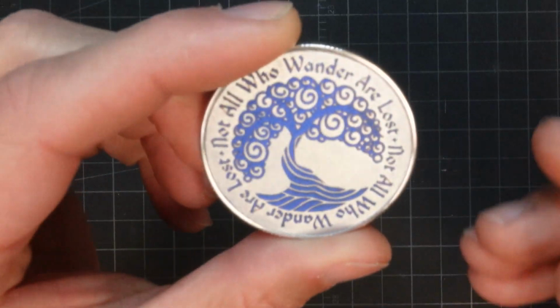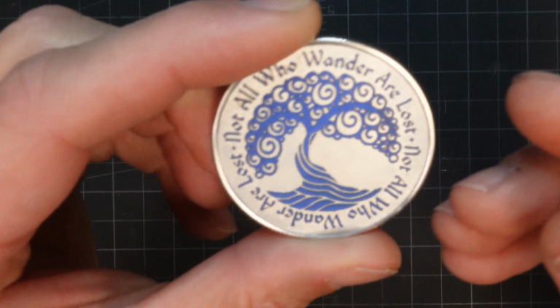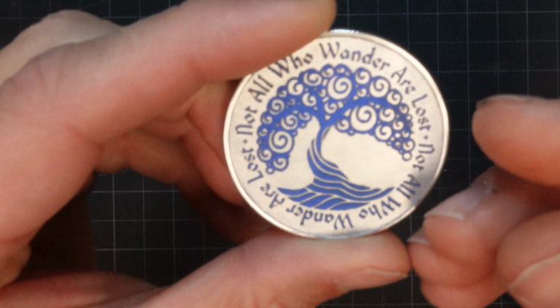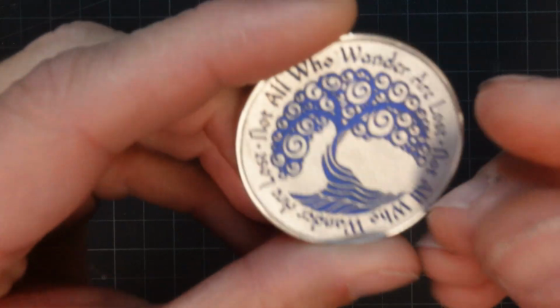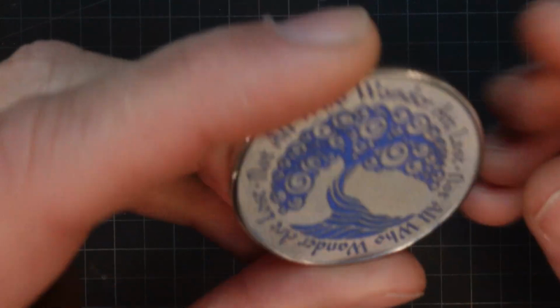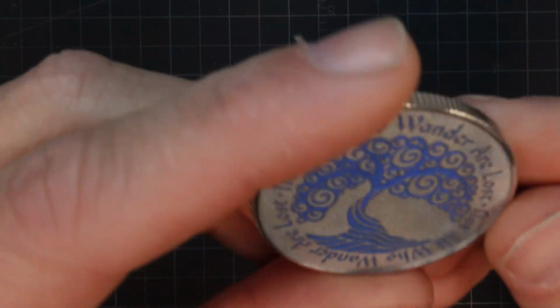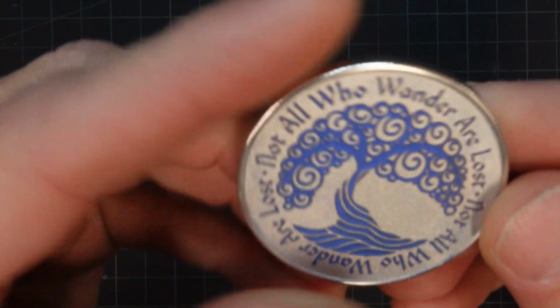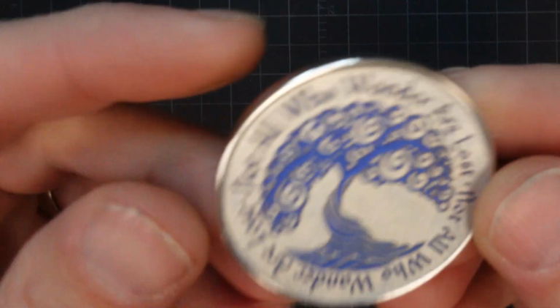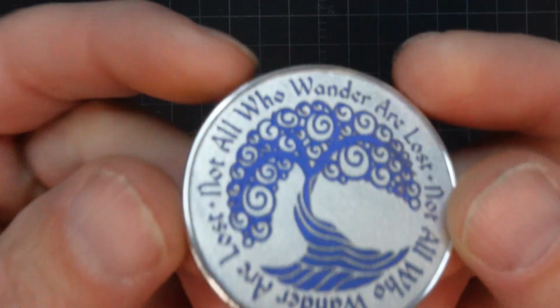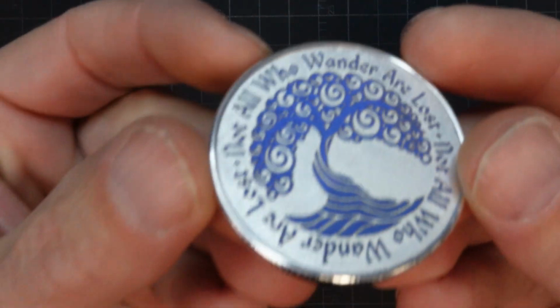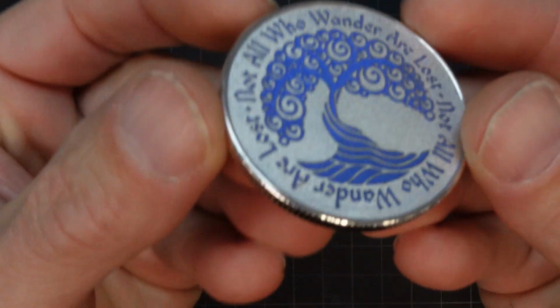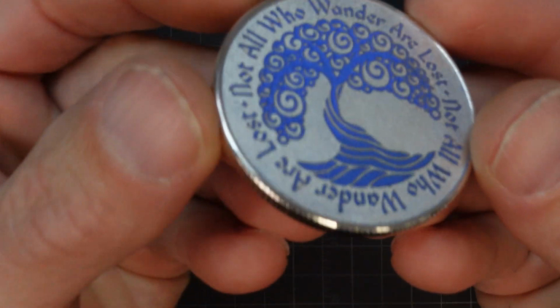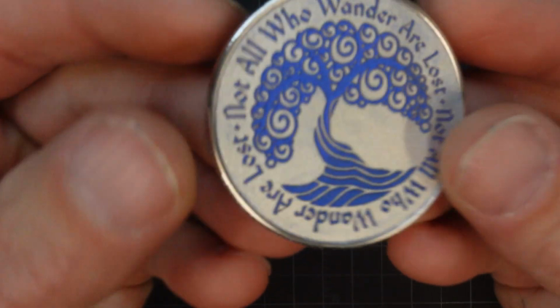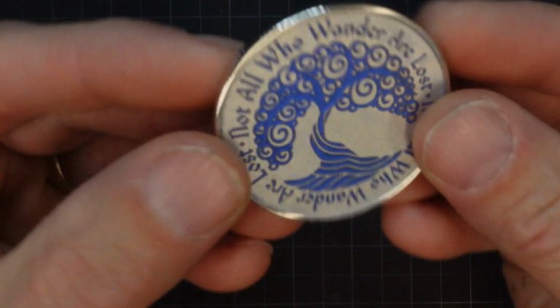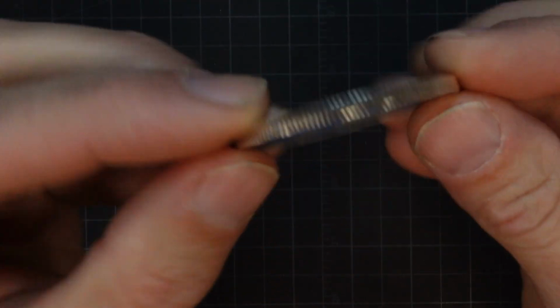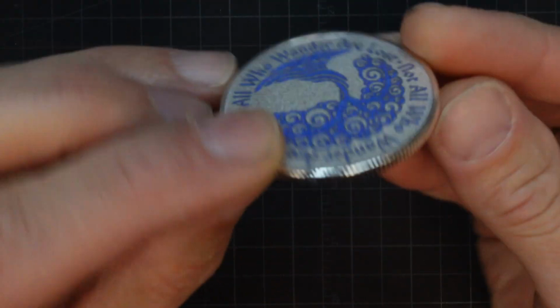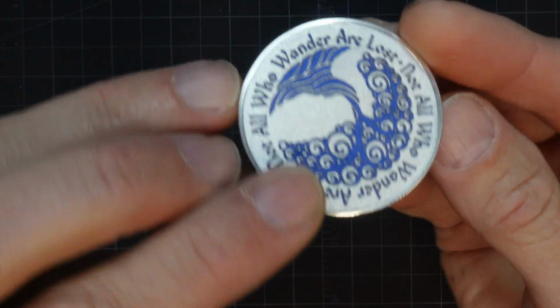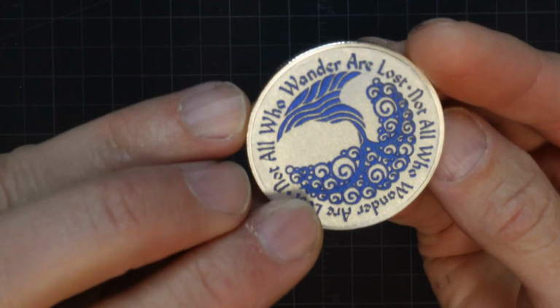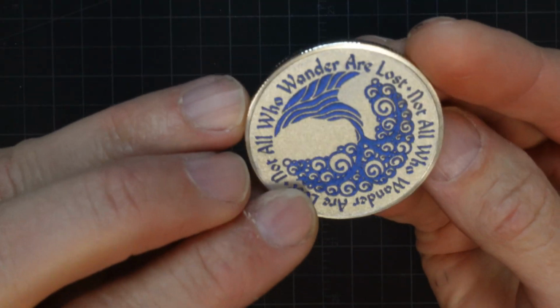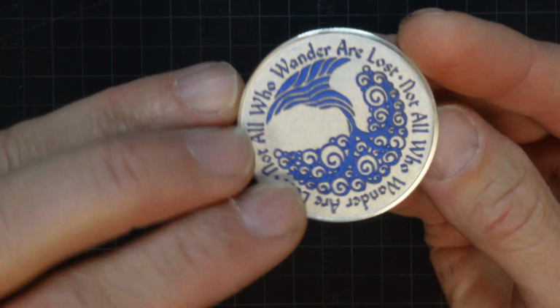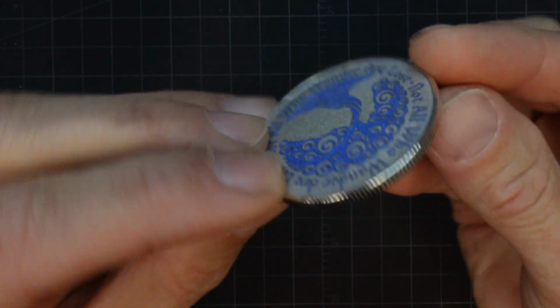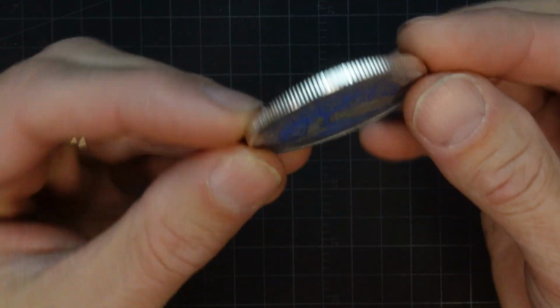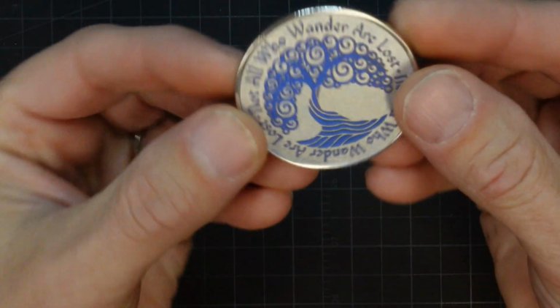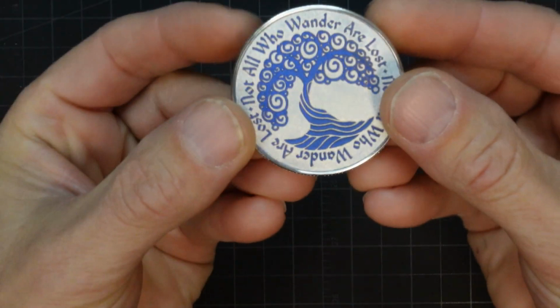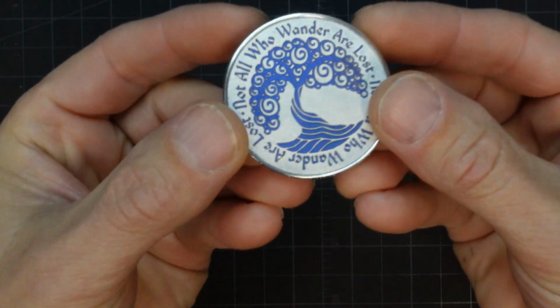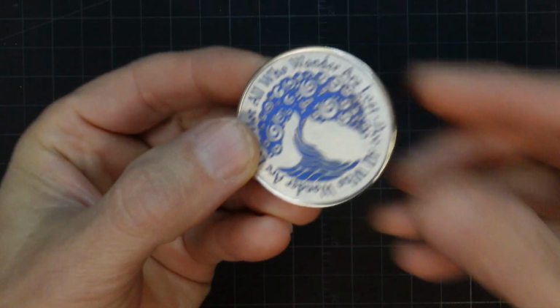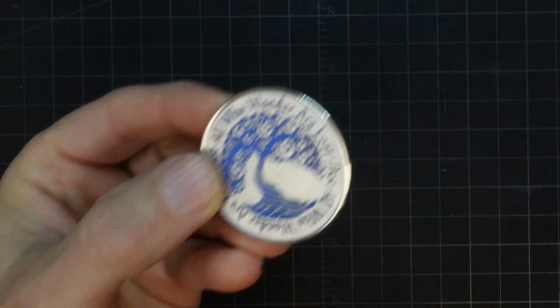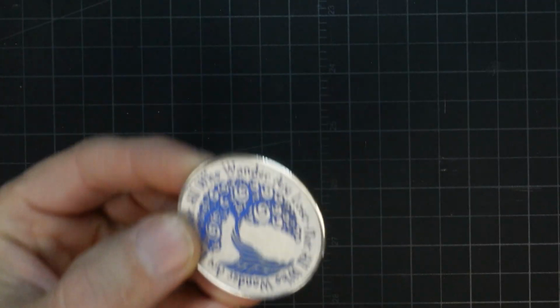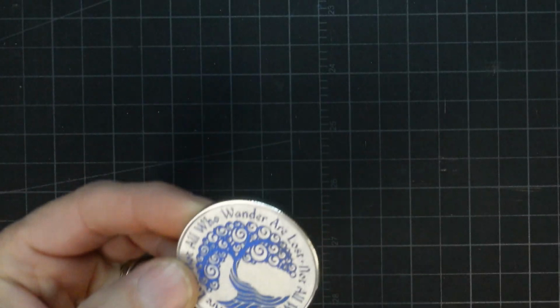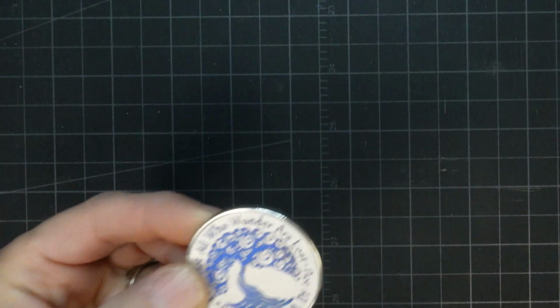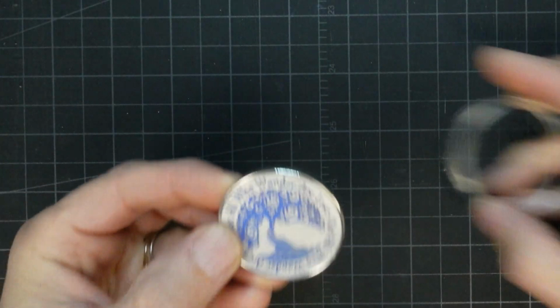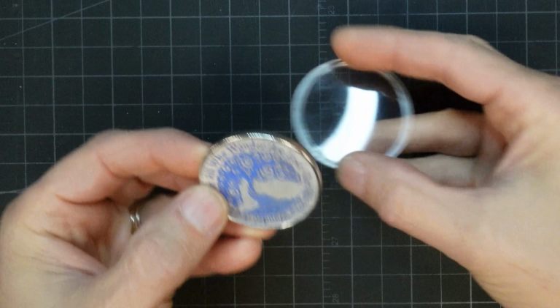Honestly, this came out better than I was expecting. I'm really happy with the result and I think my wife will like it too.